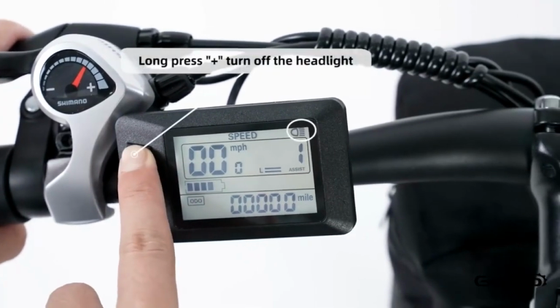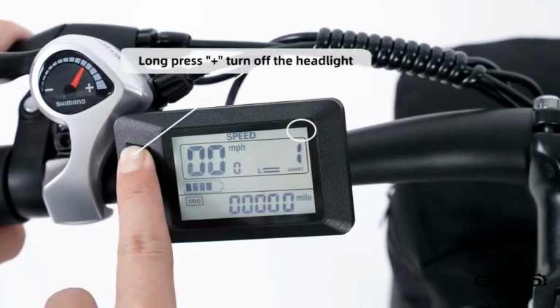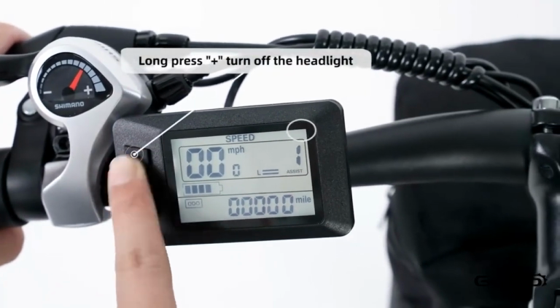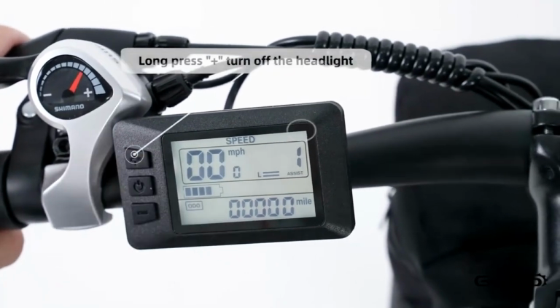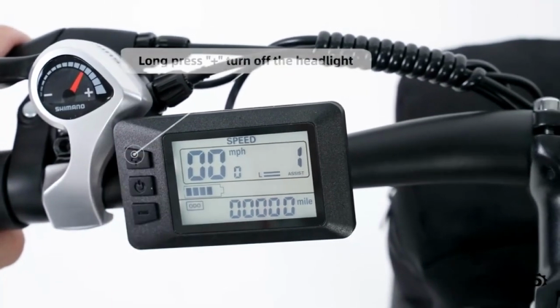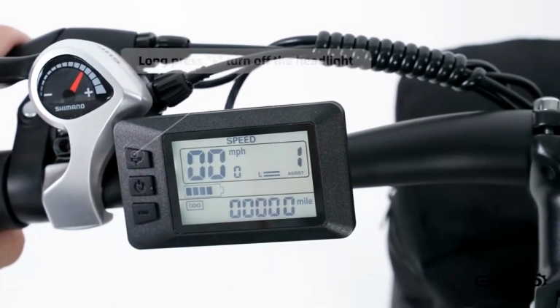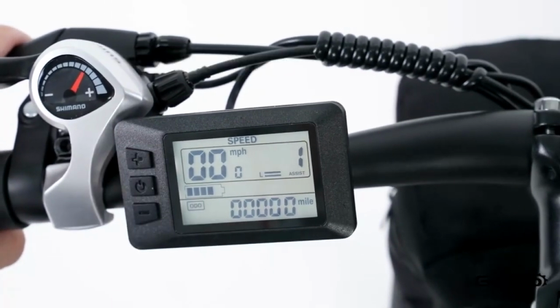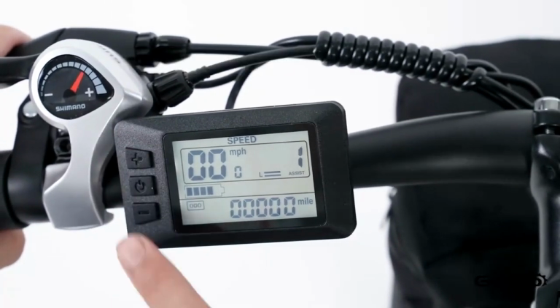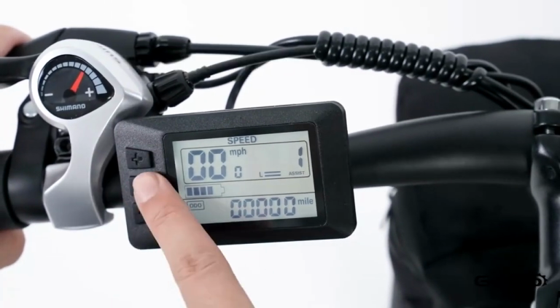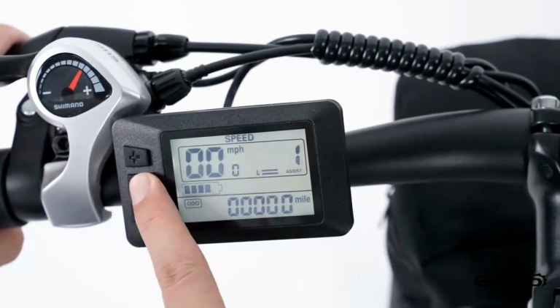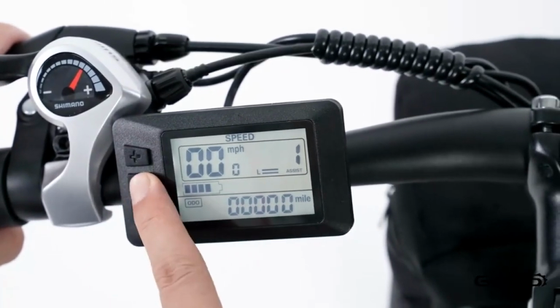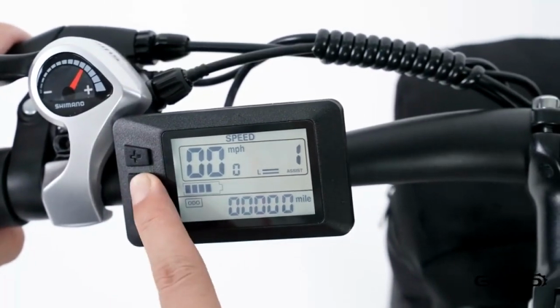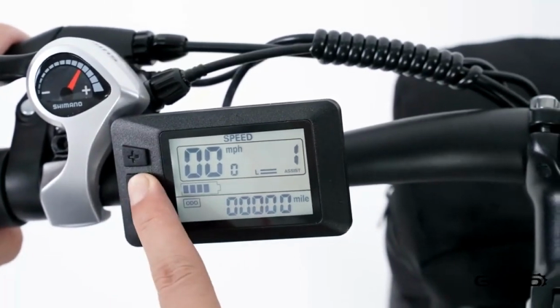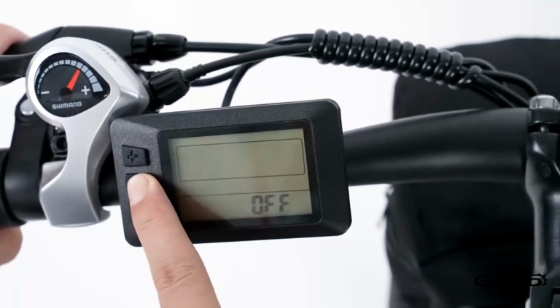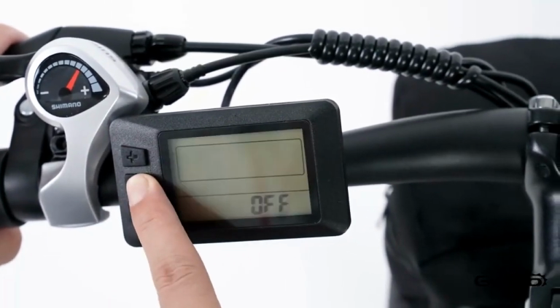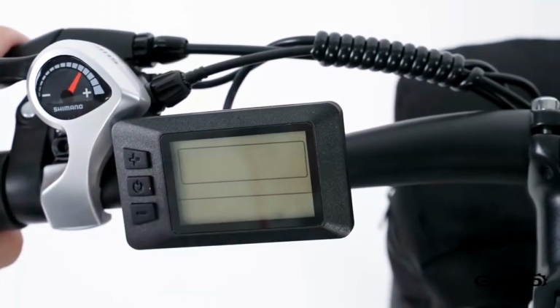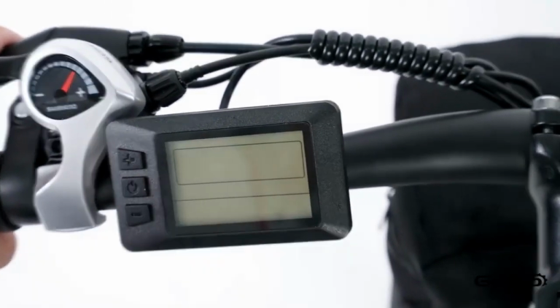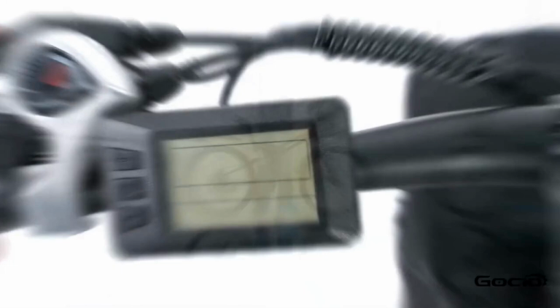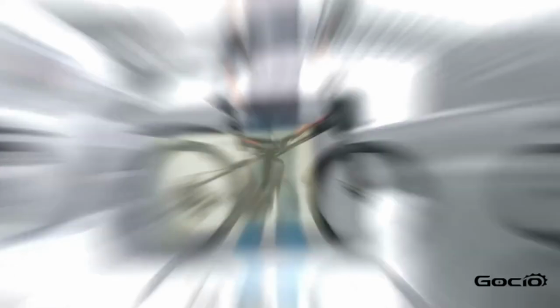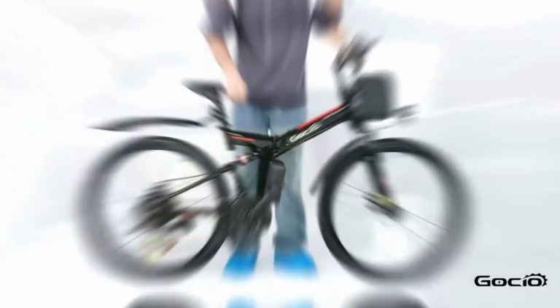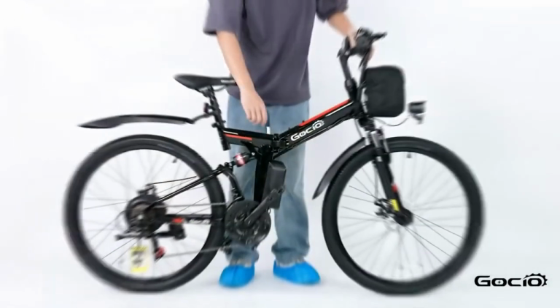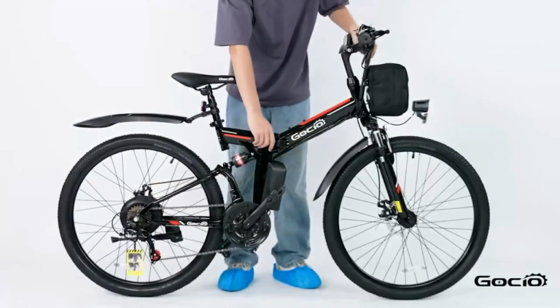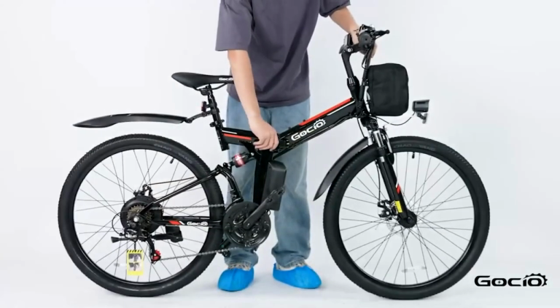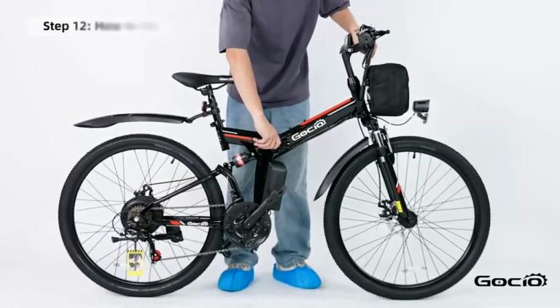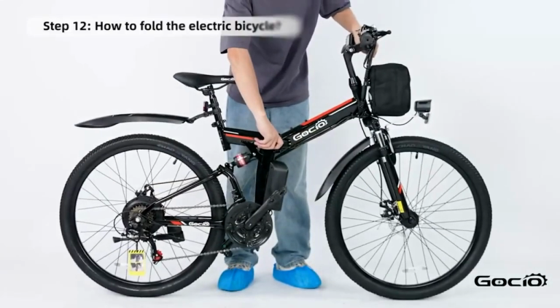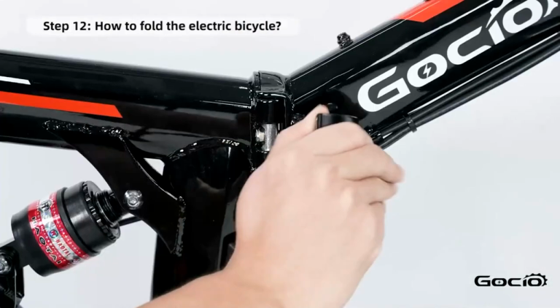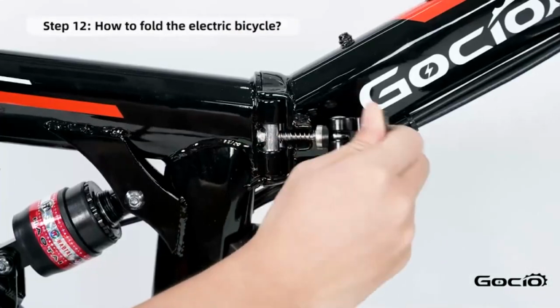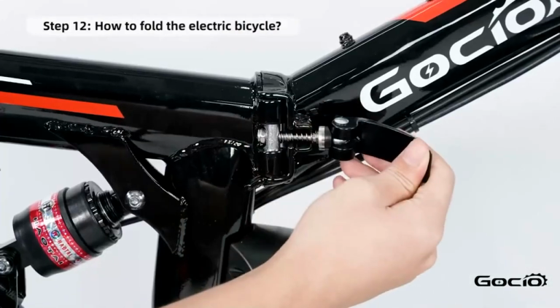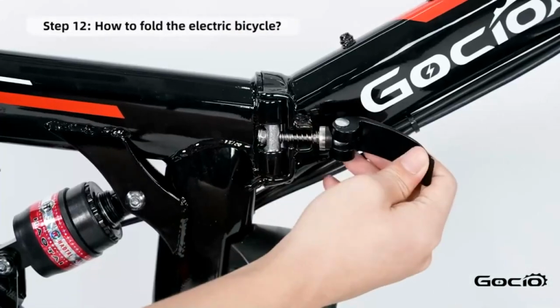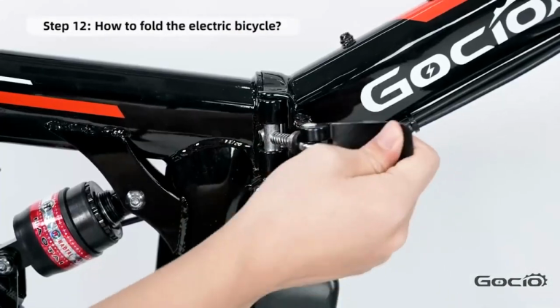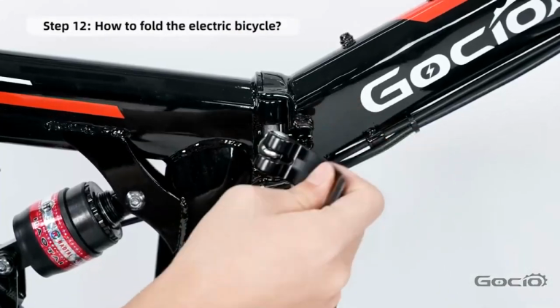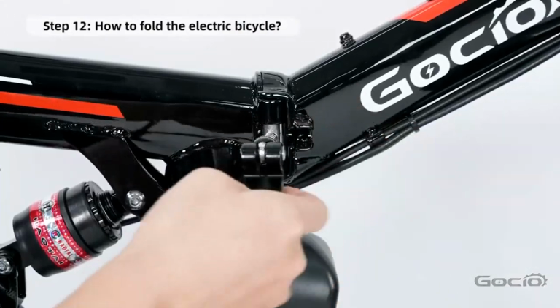How to fold your bike for easy storage: simply release the clamp in the middle of the frame and fold it in half.